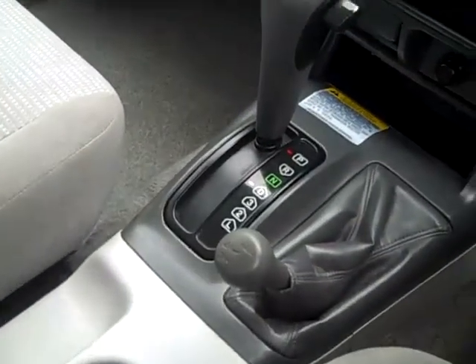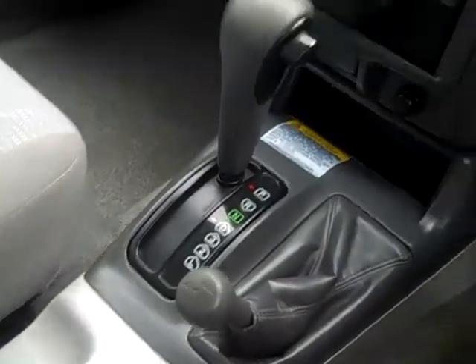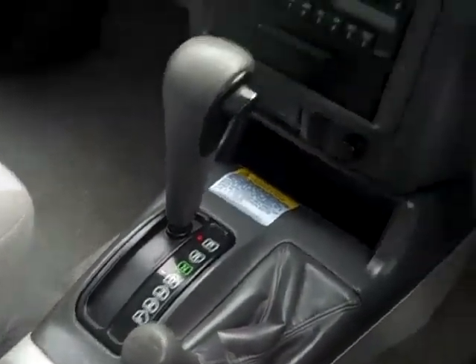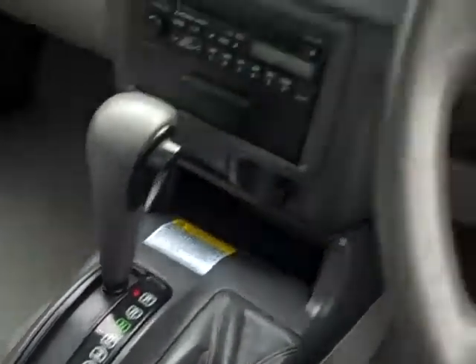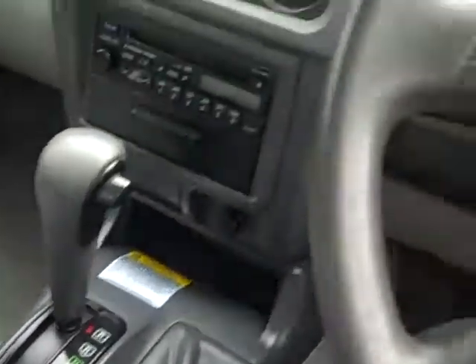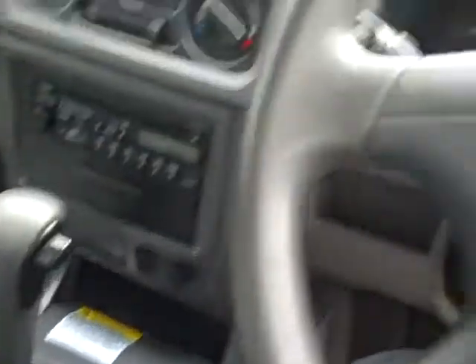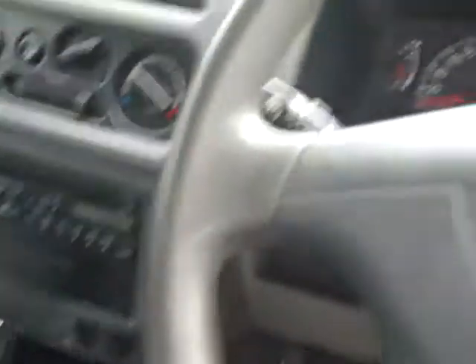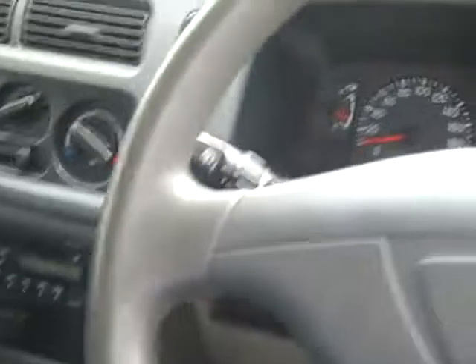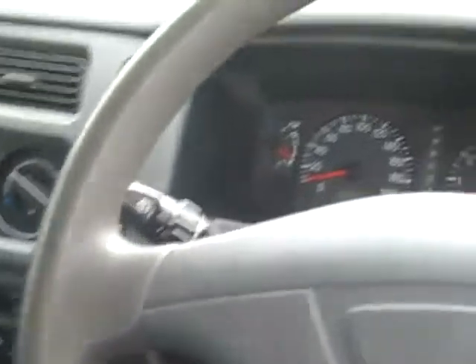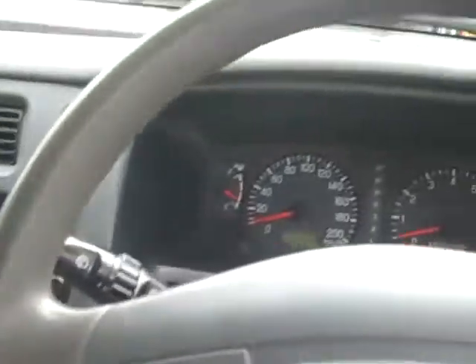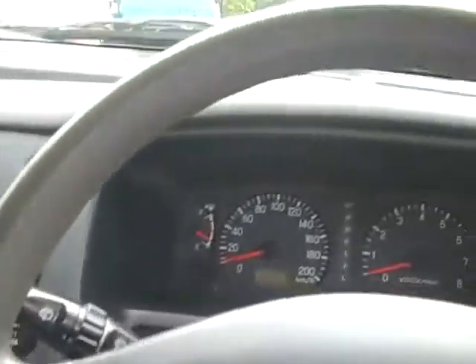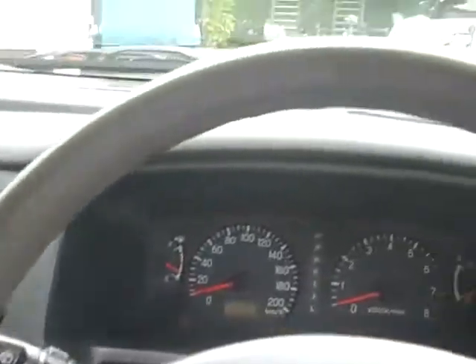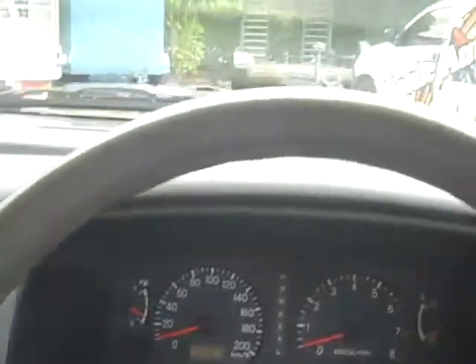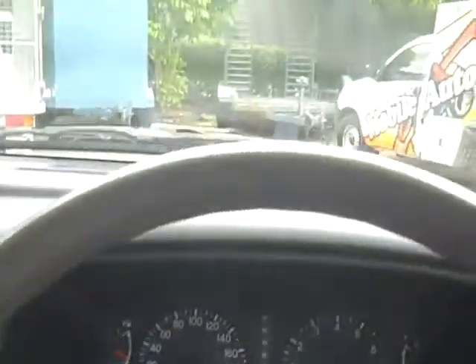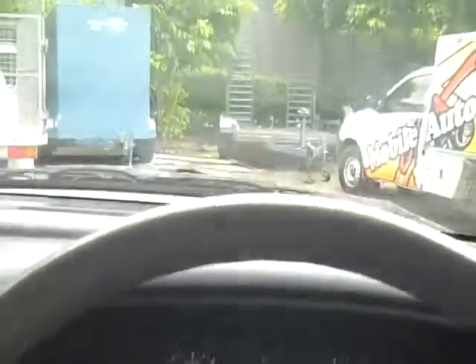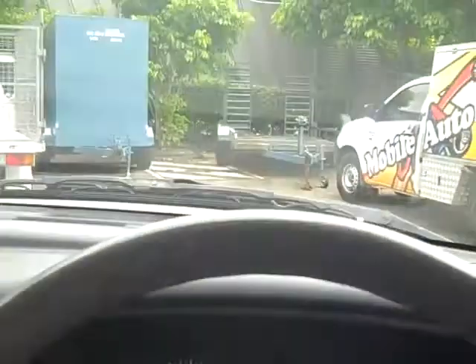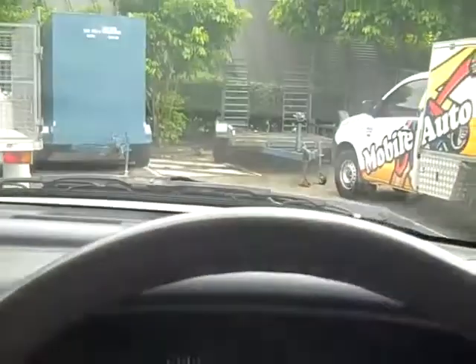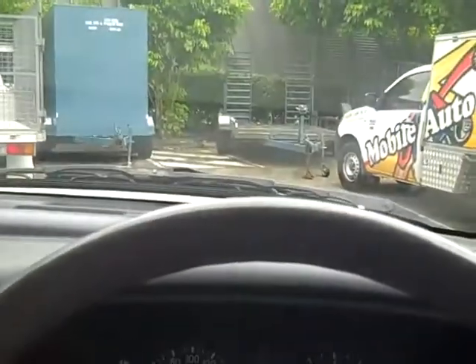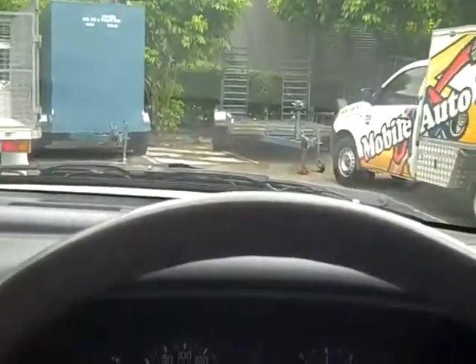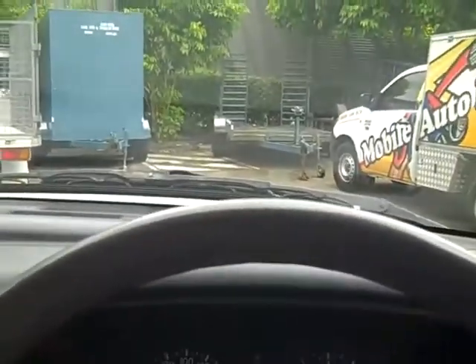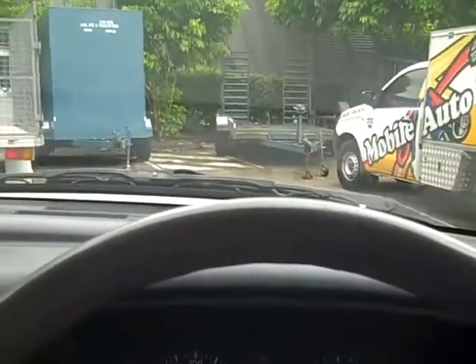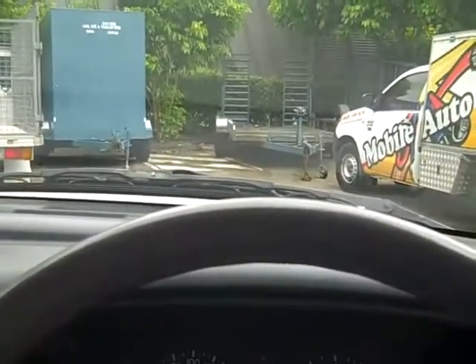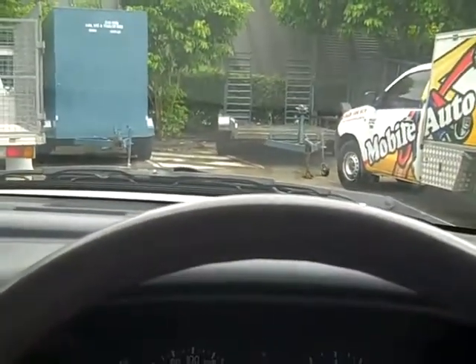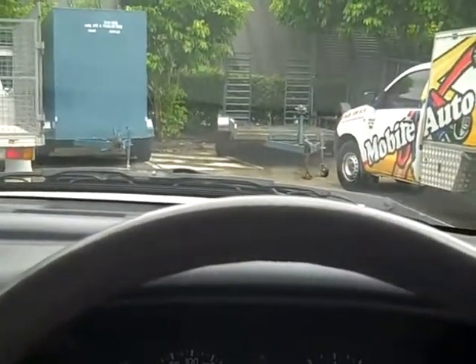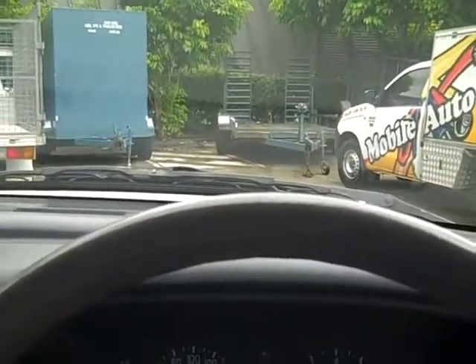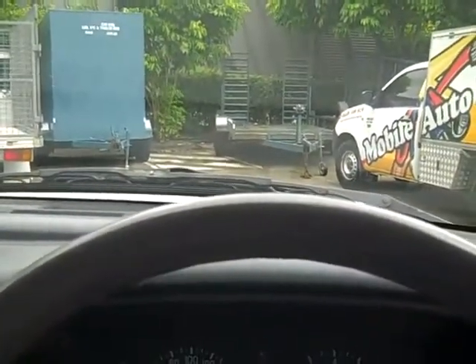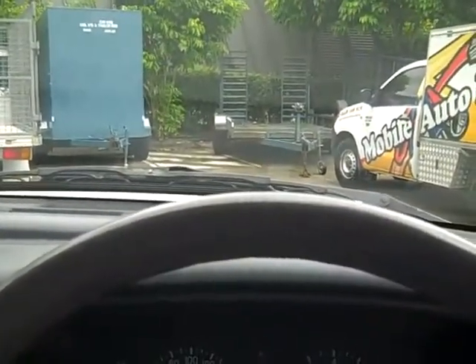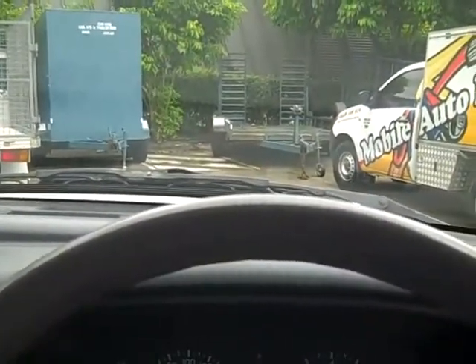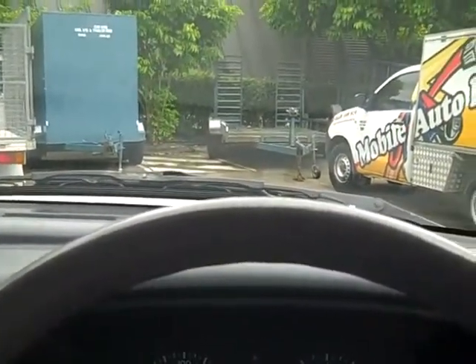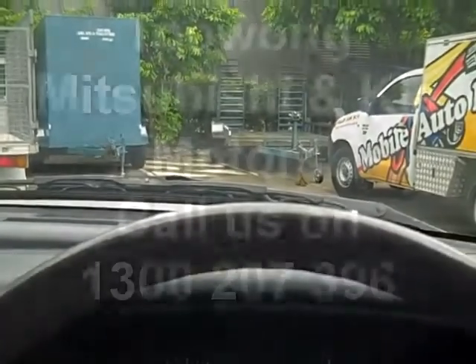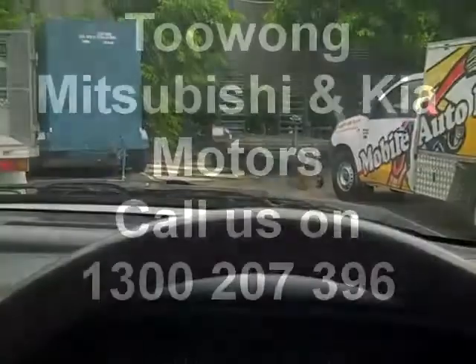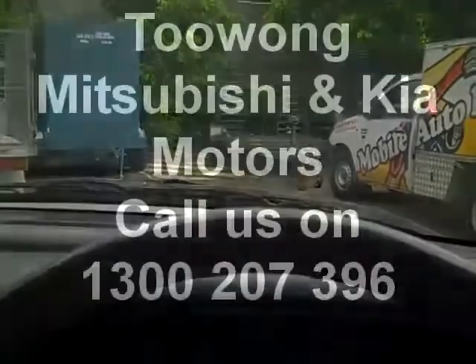So come for a test drive today at Toowong Mitsubishi and Kia Motors.